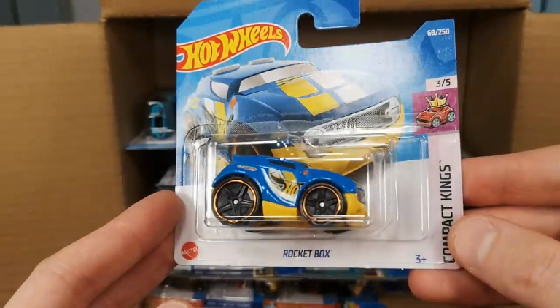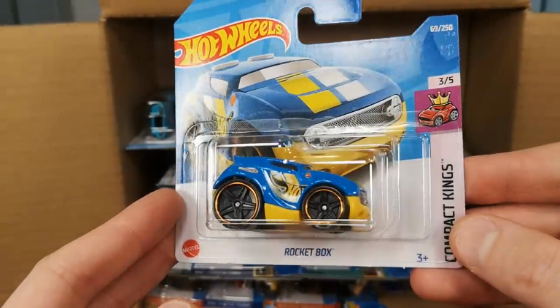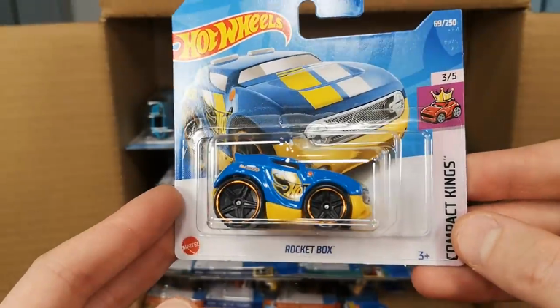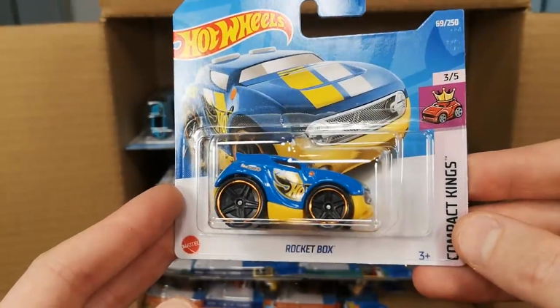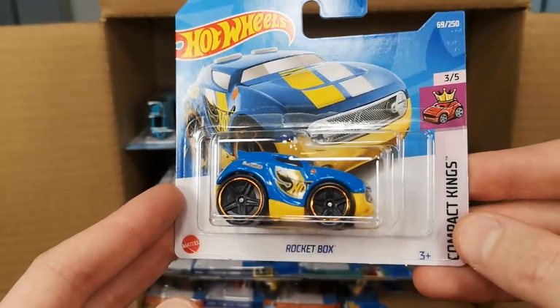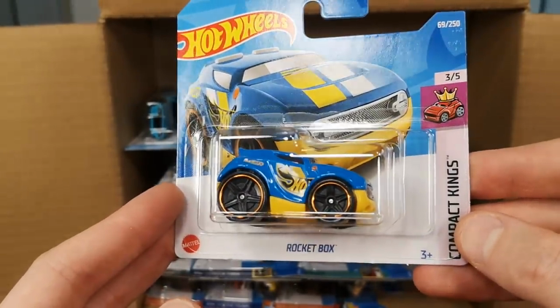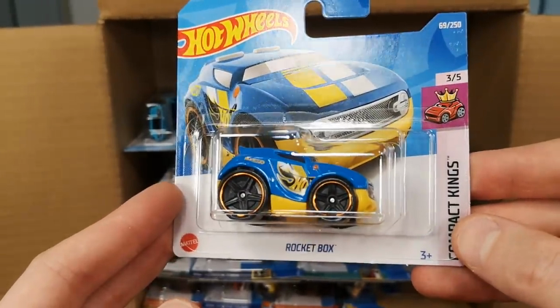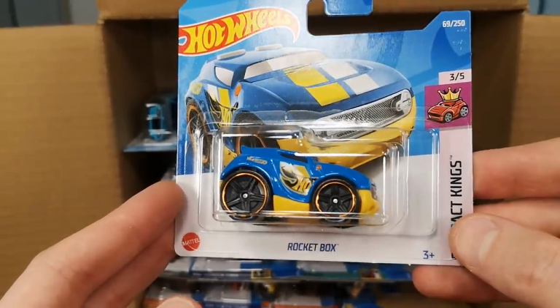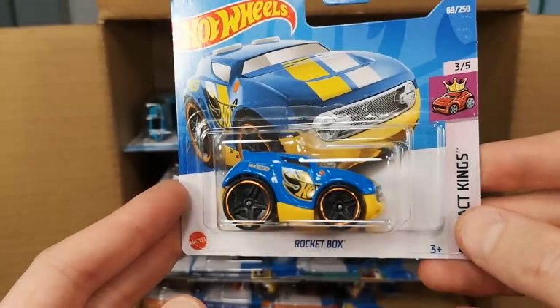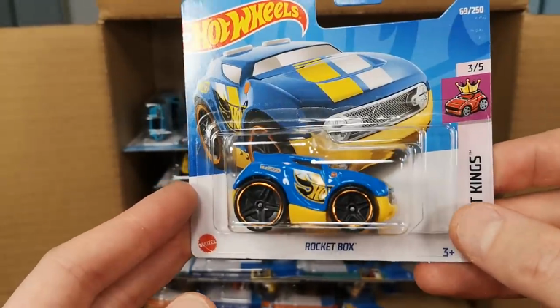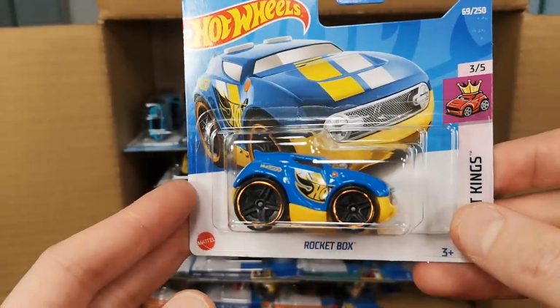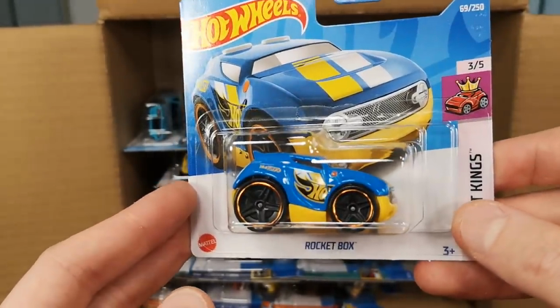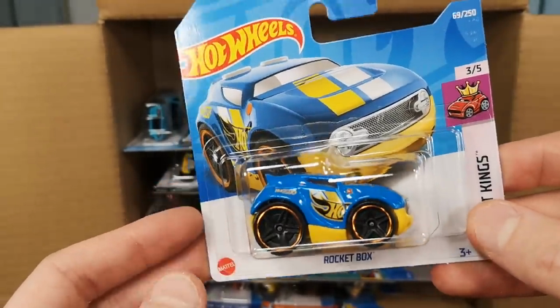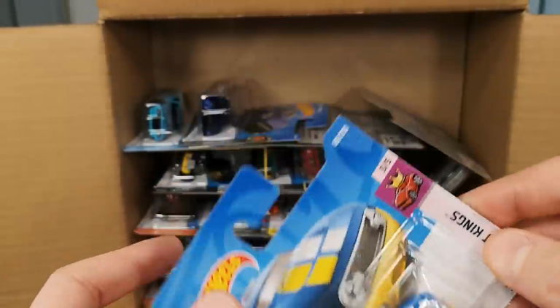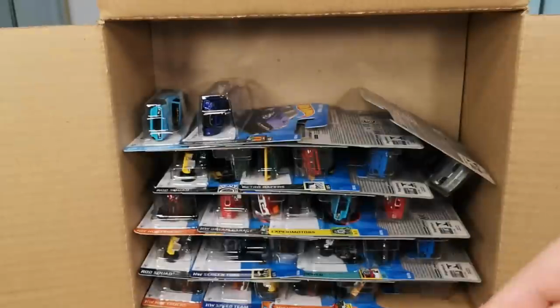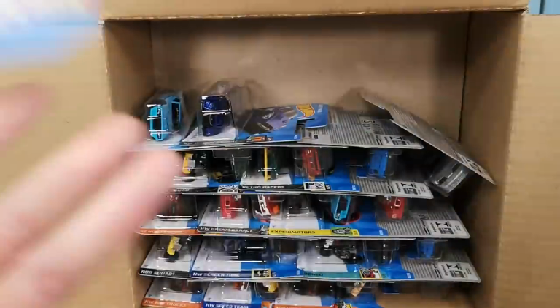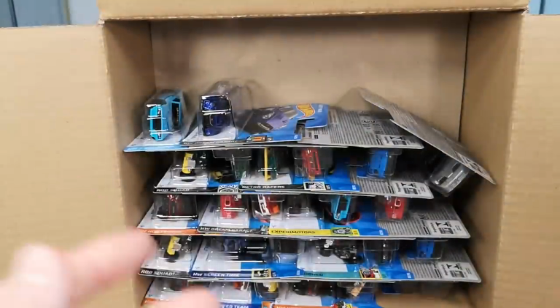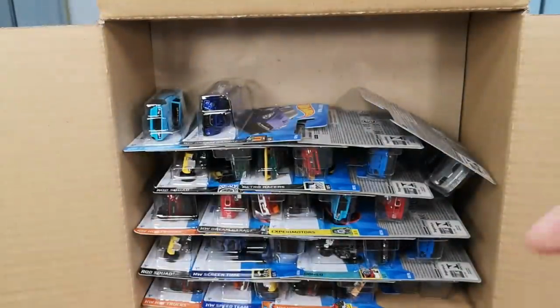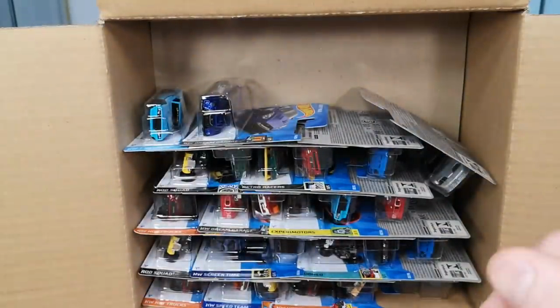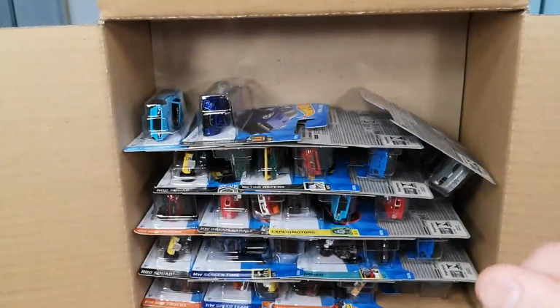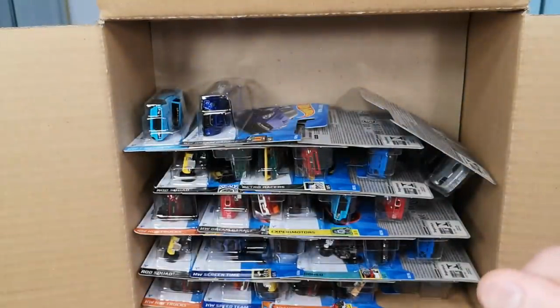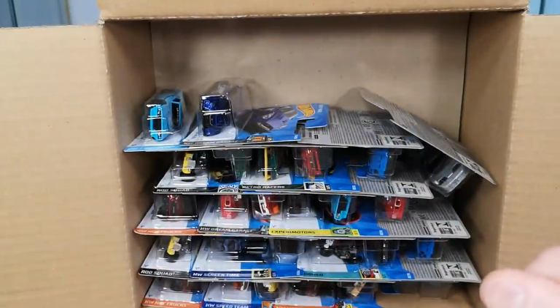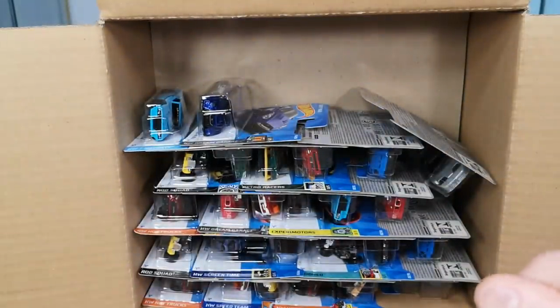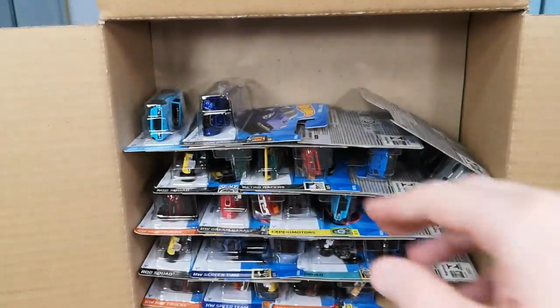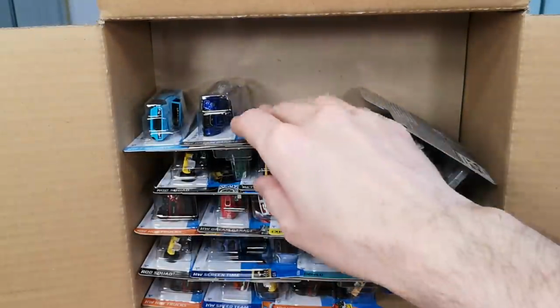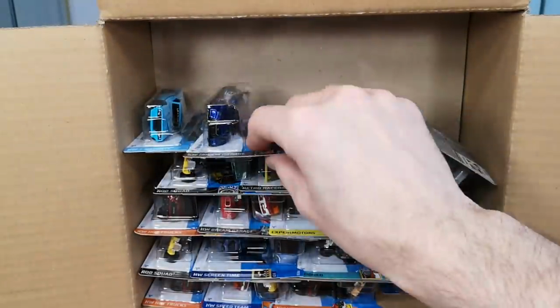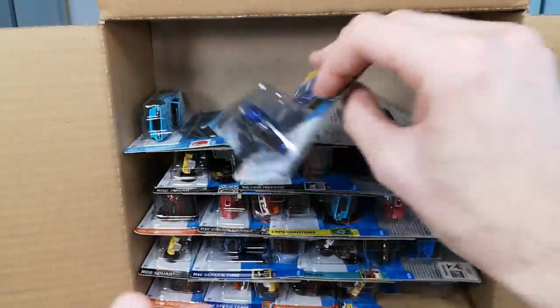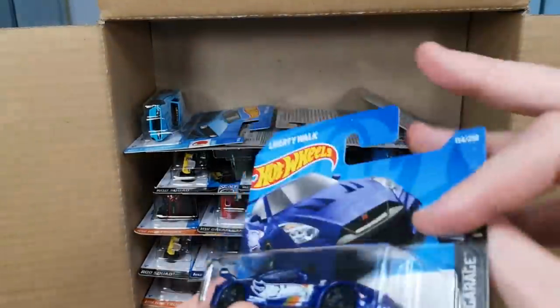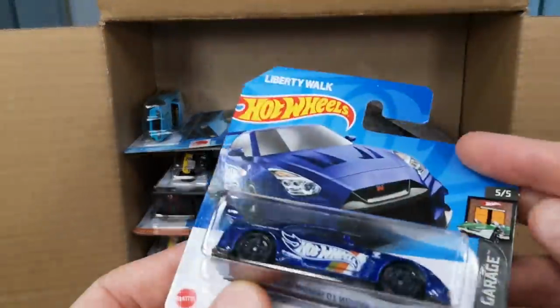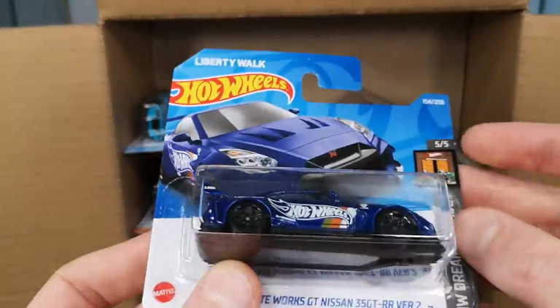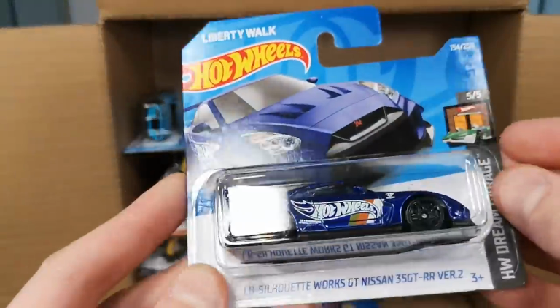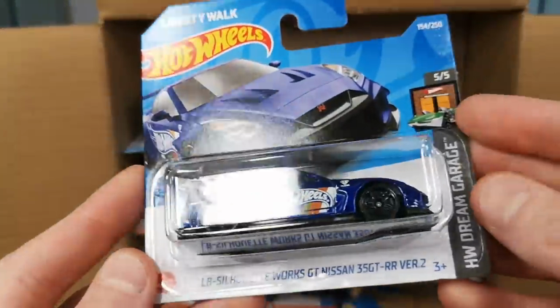Here we got the Rocket Box — you know what a rocket does, it flies off into the air! Wow, that was a good rocket.